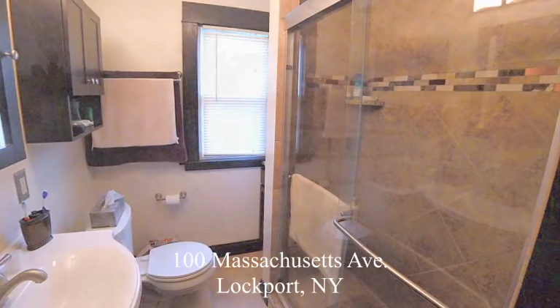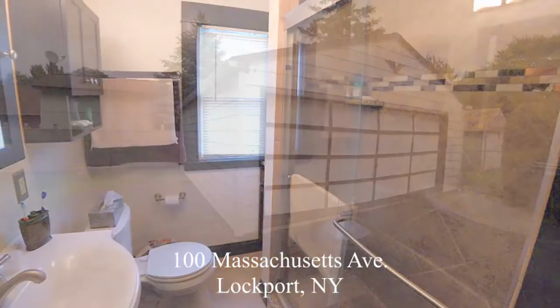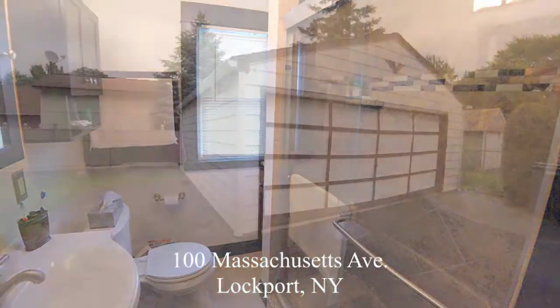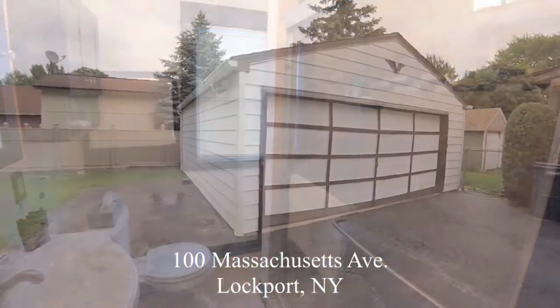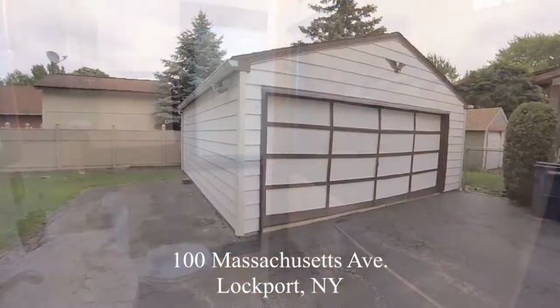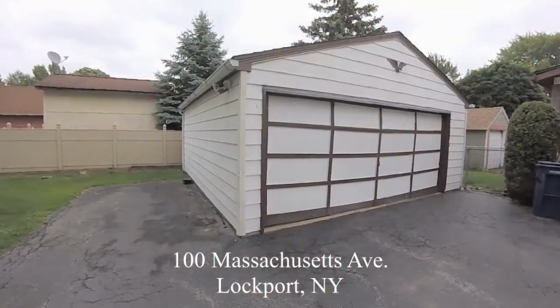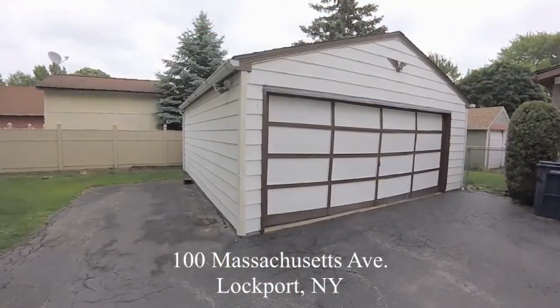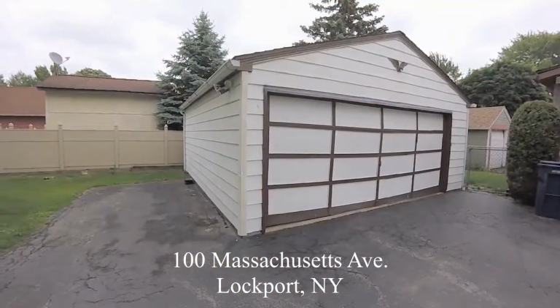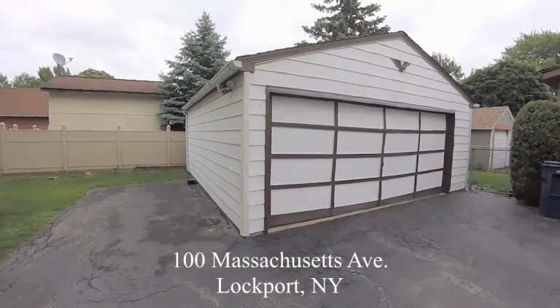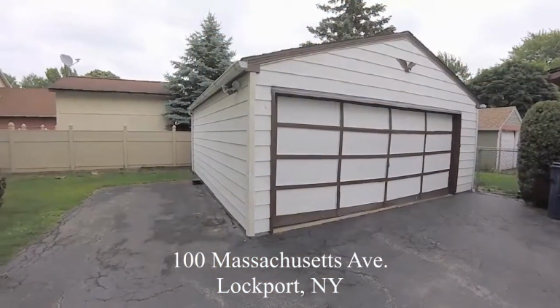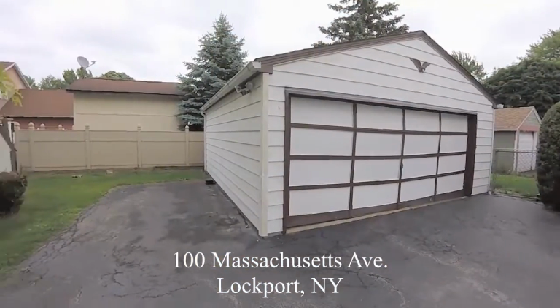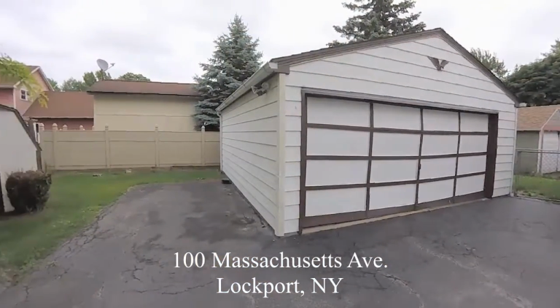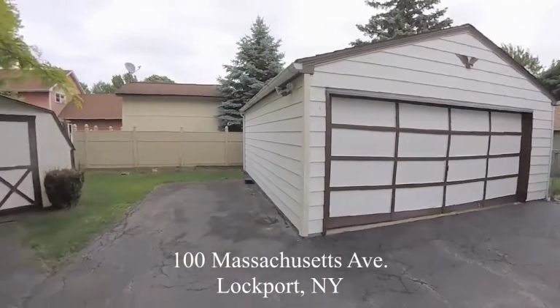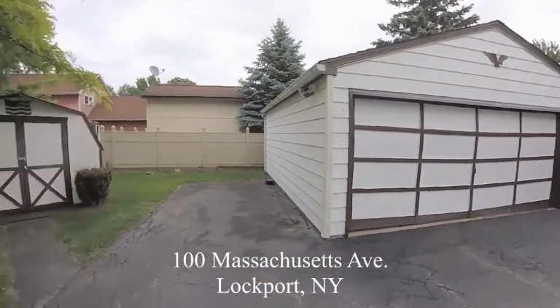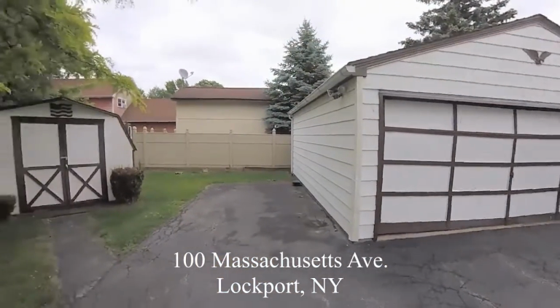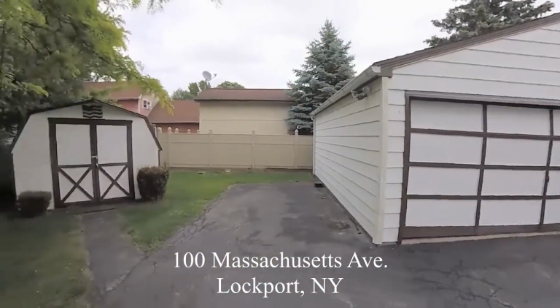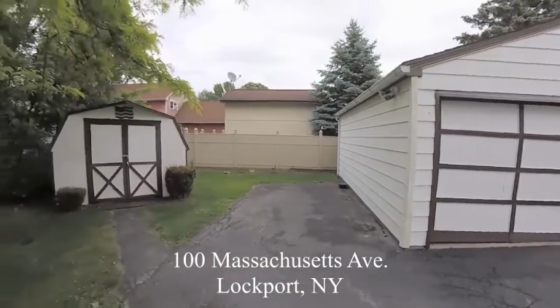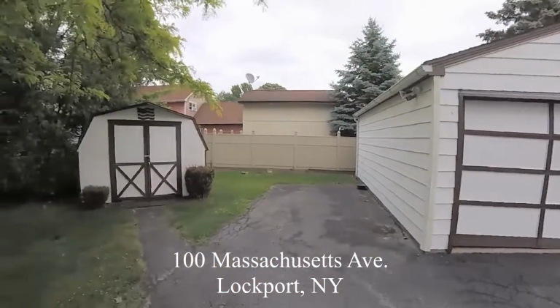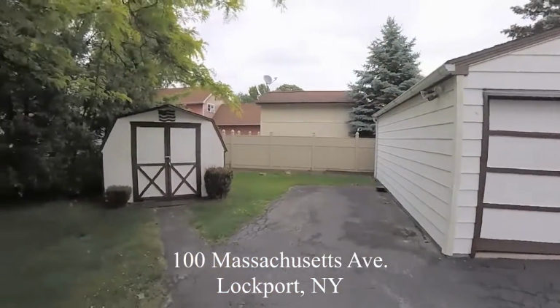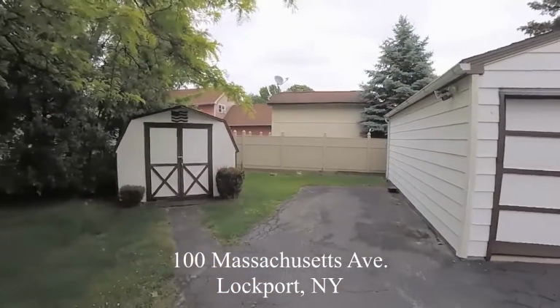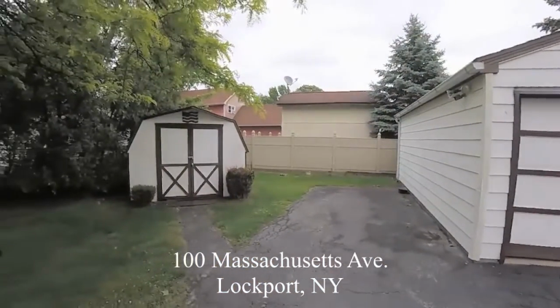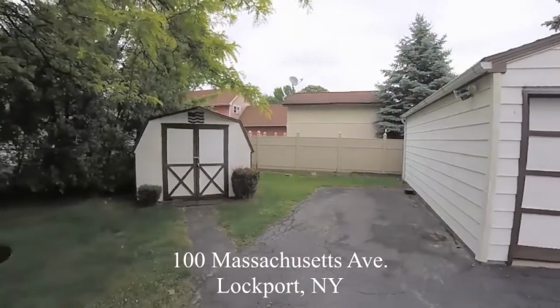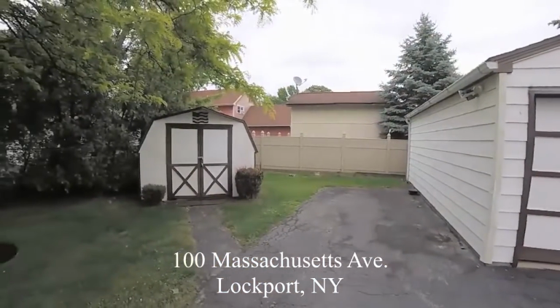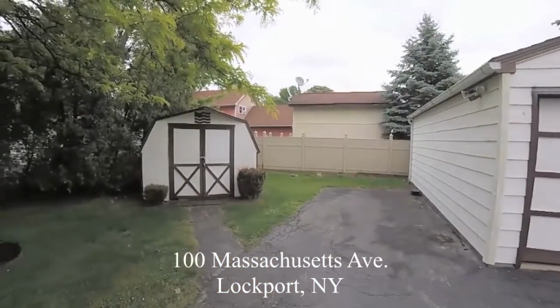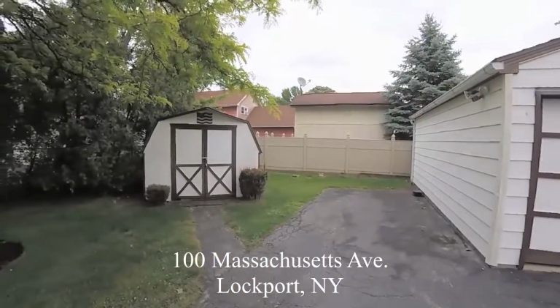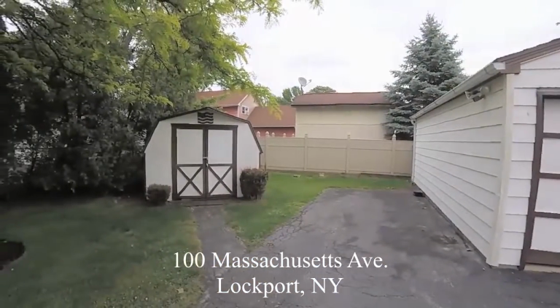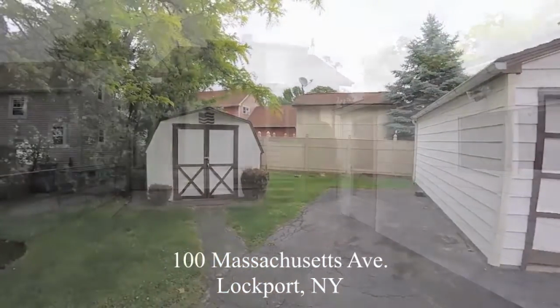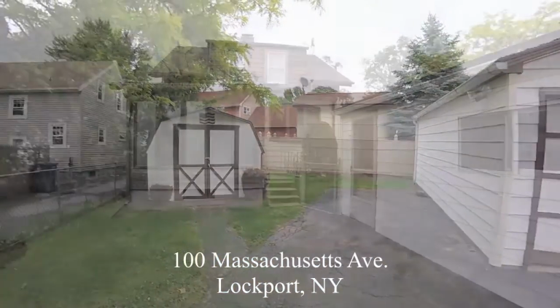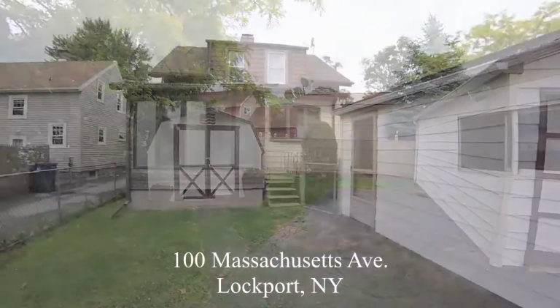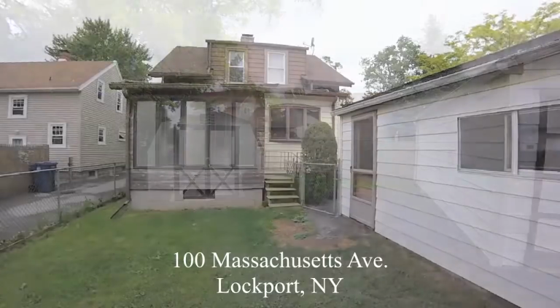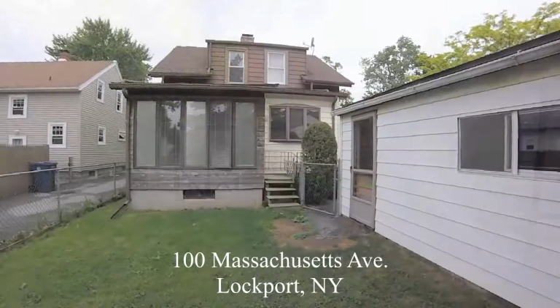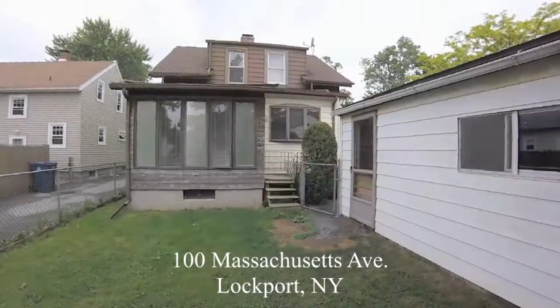In the backyard, a two-and-a-half car garage, shed, and room to play.